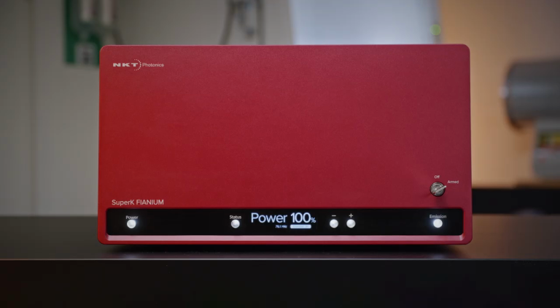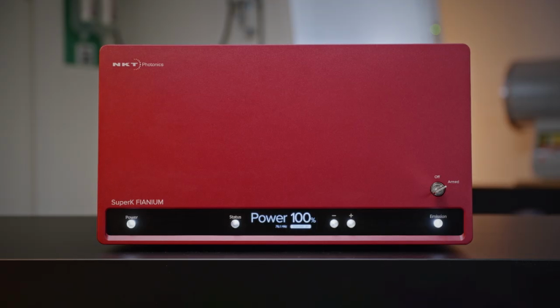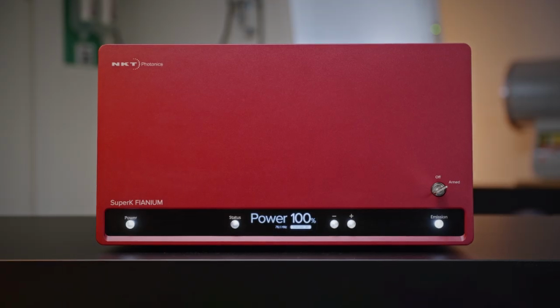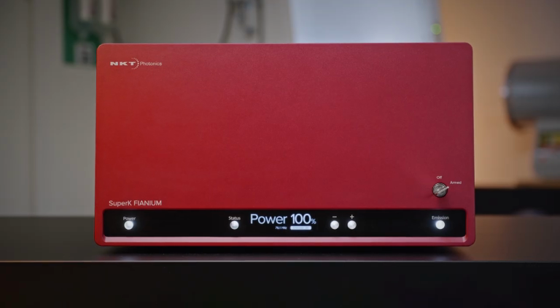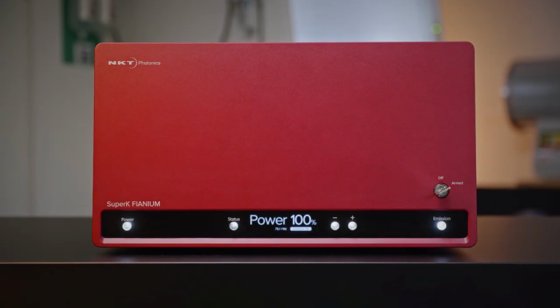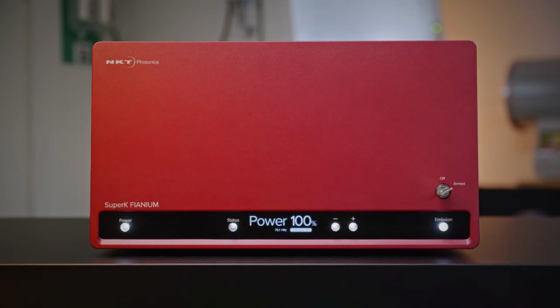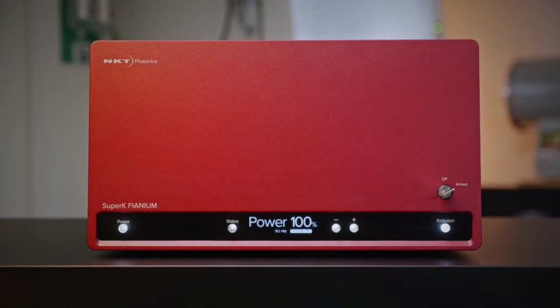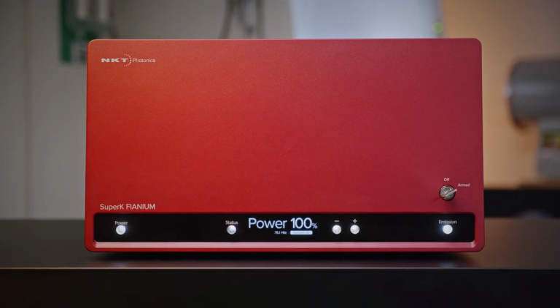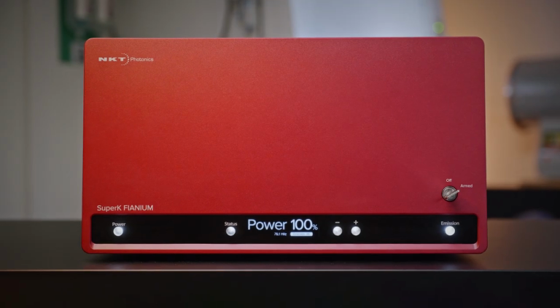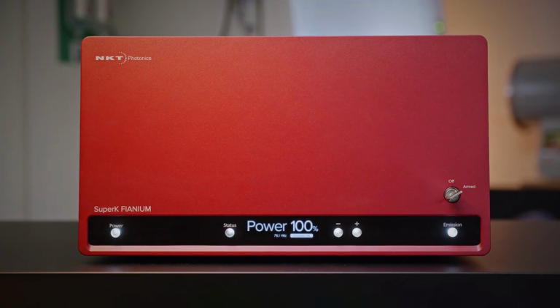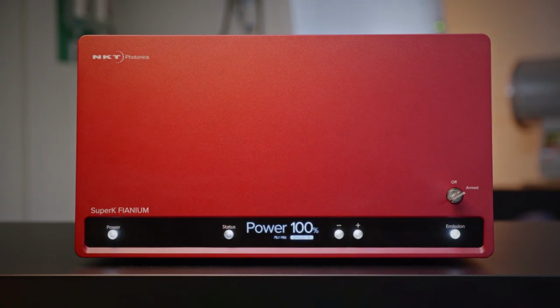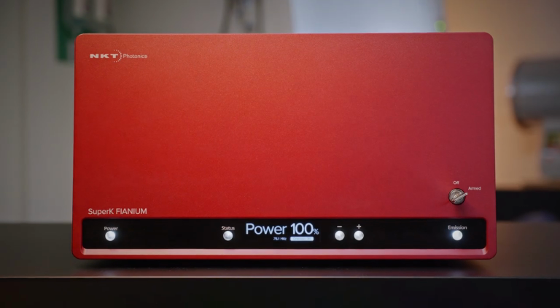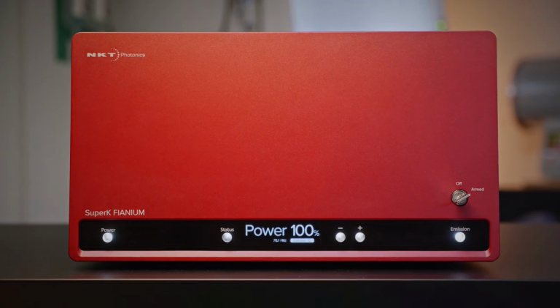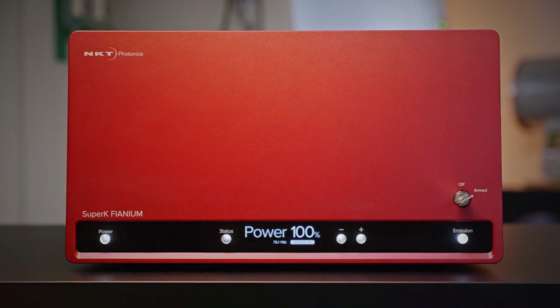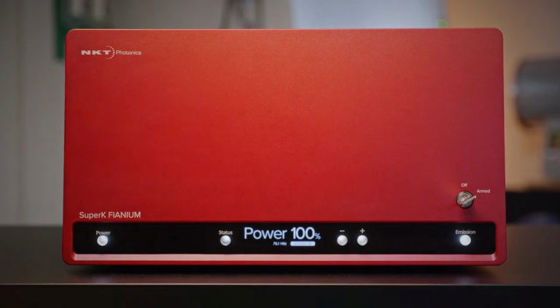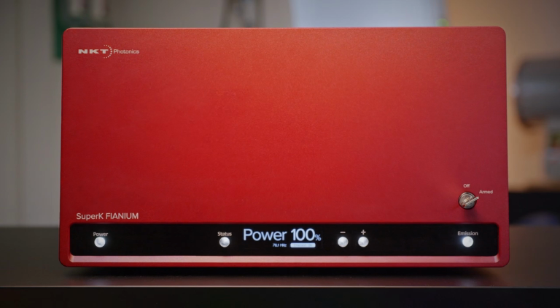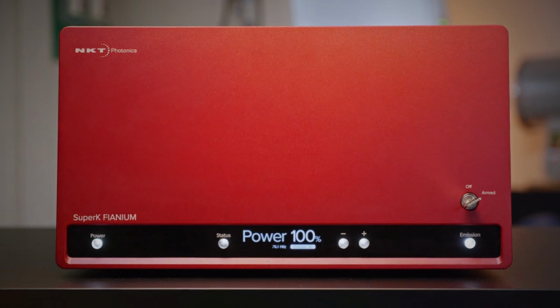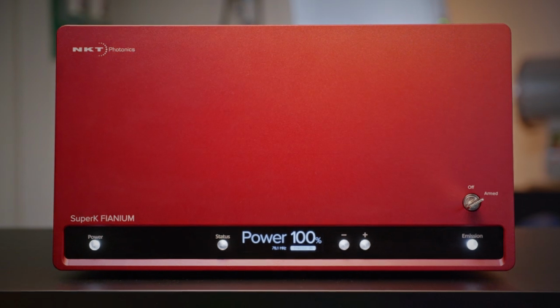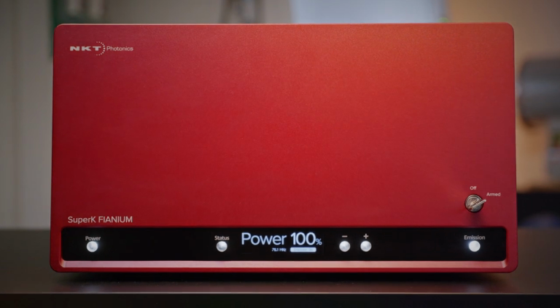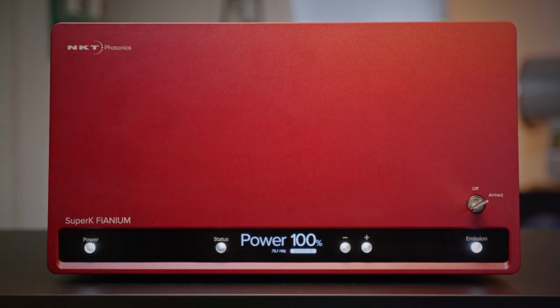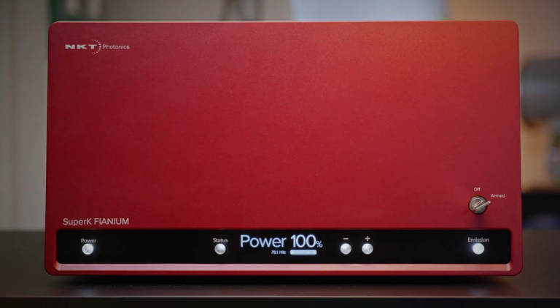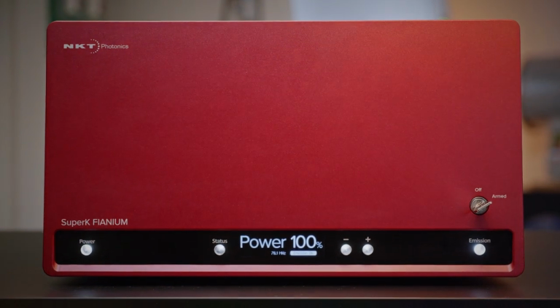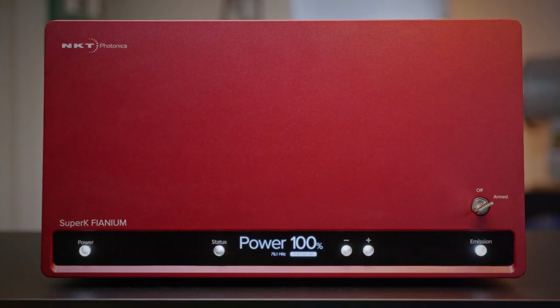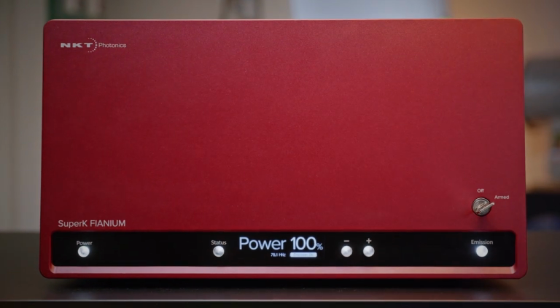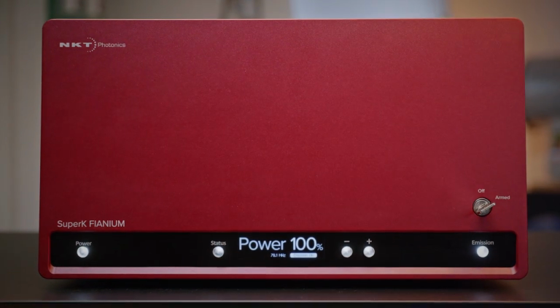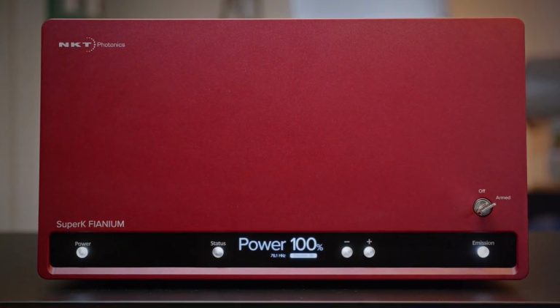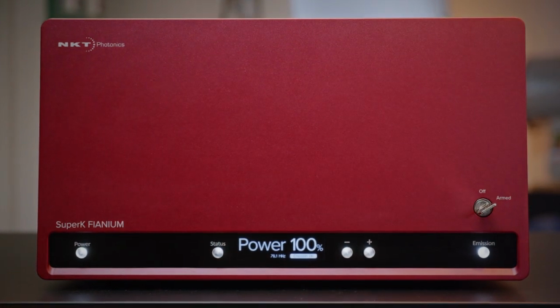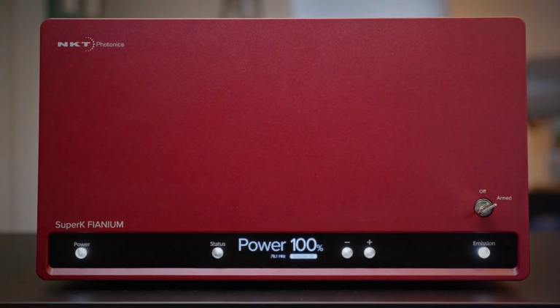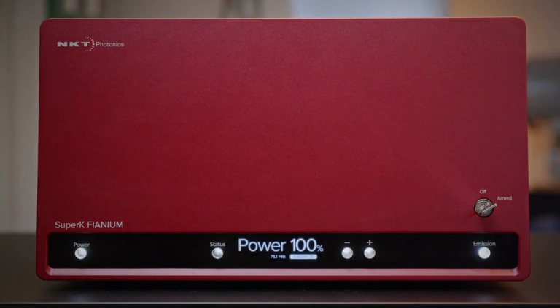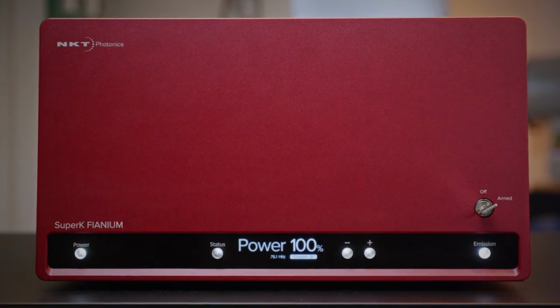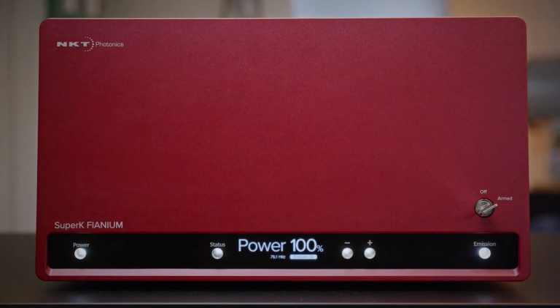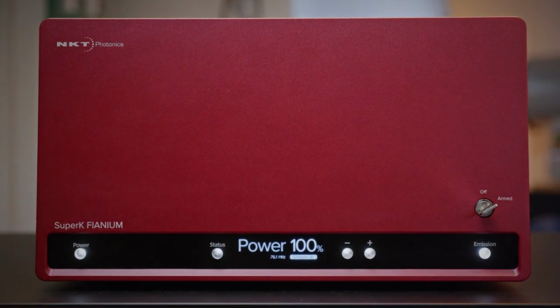The Super K-Extreme is a broadband laser that spans from 400 nm all the way to 2400 nm.